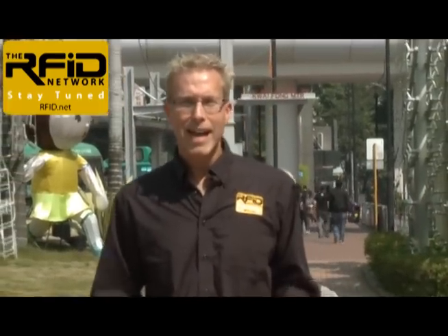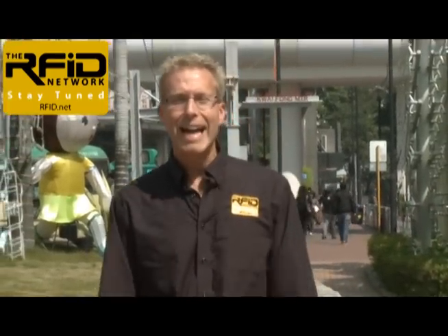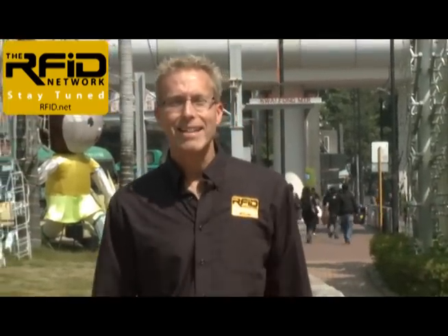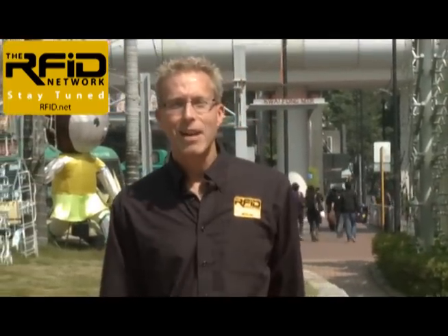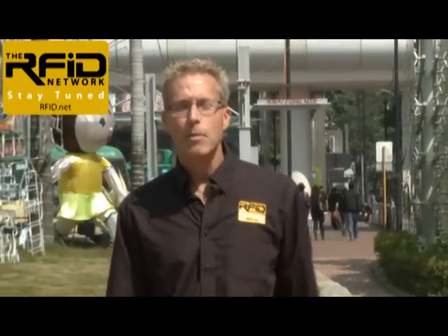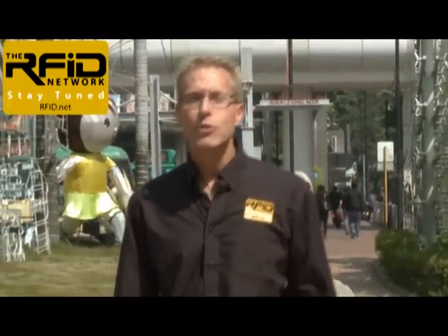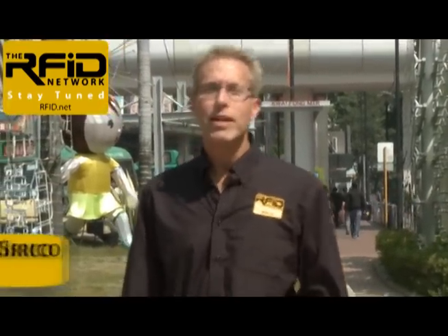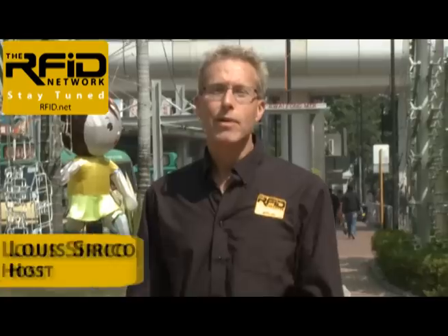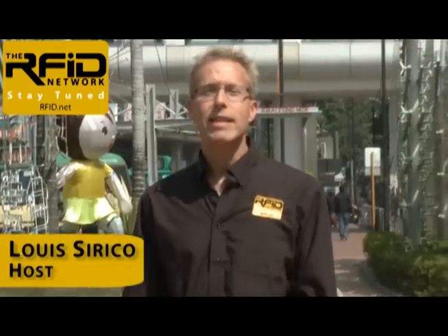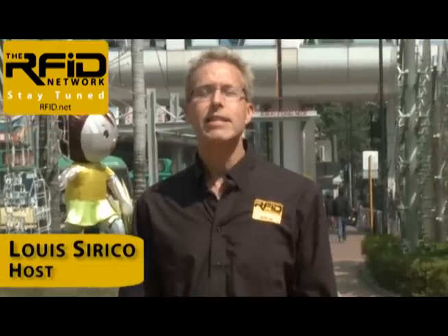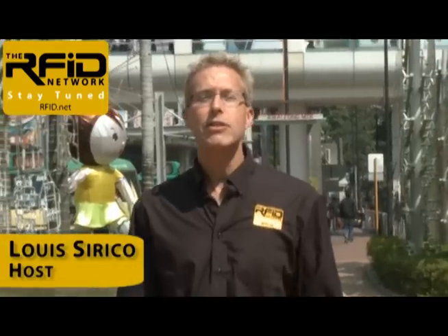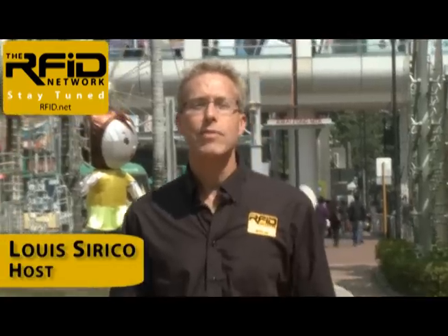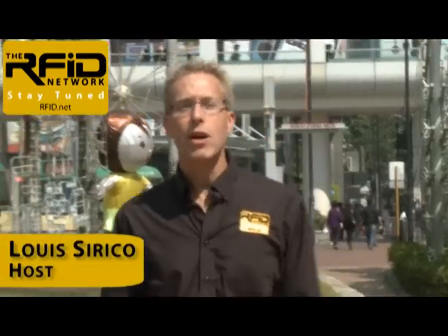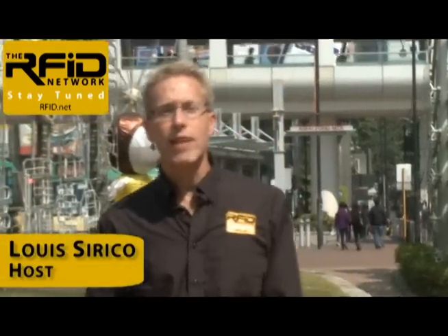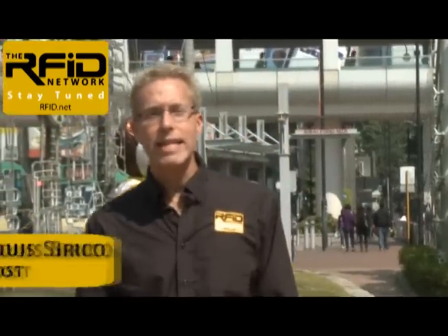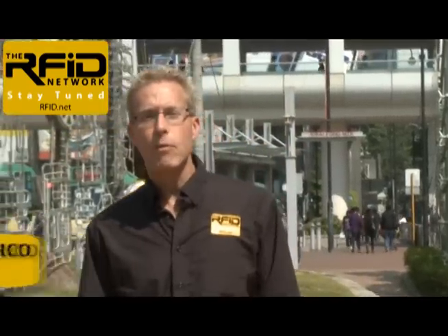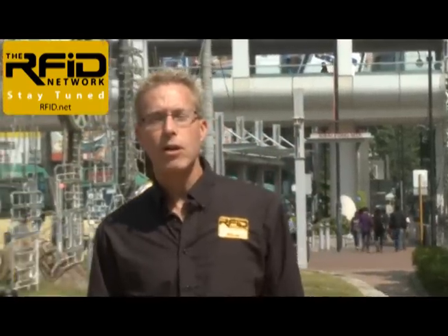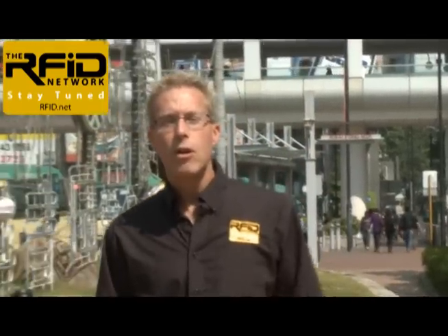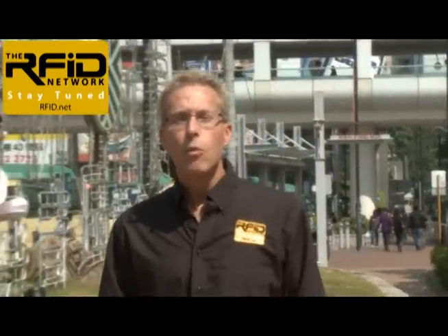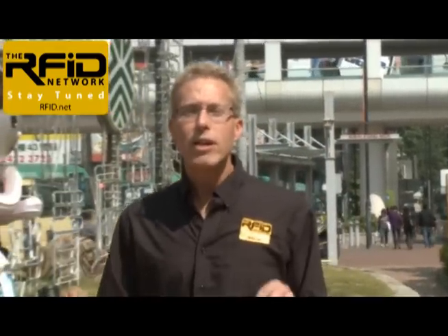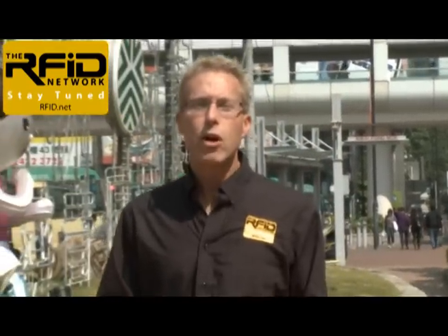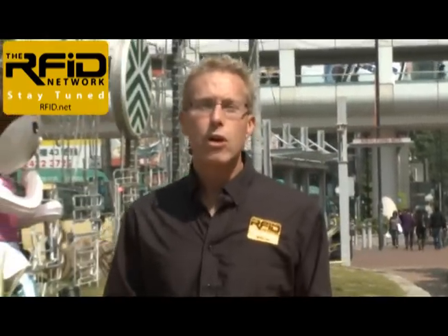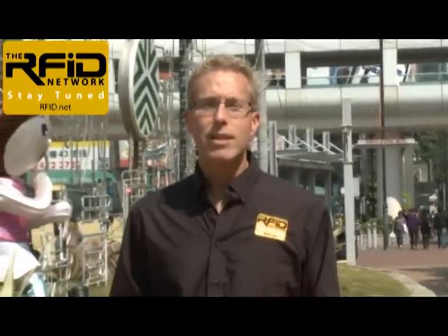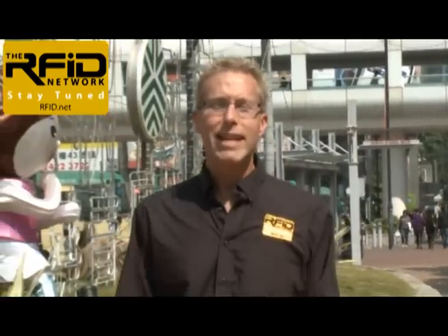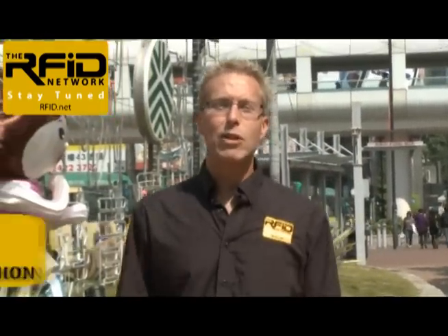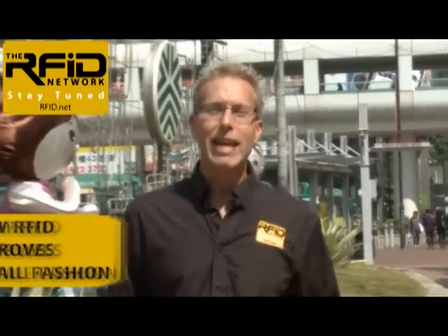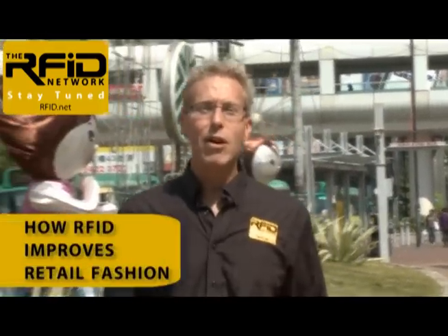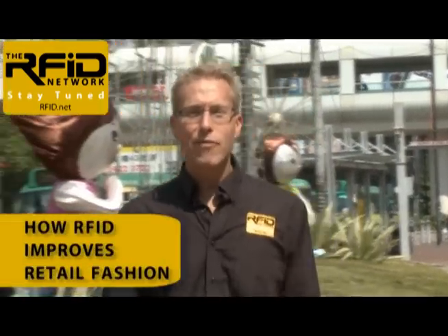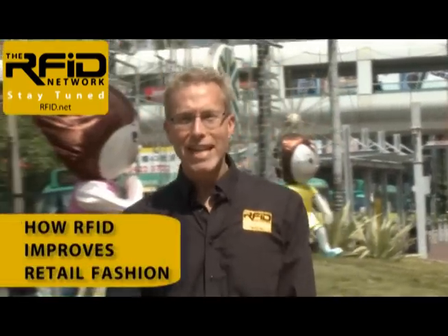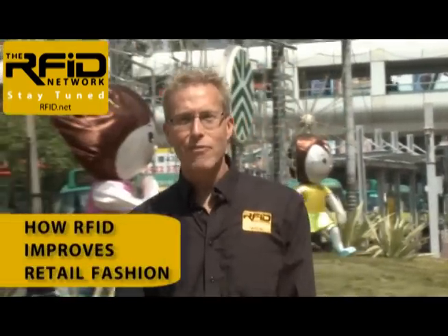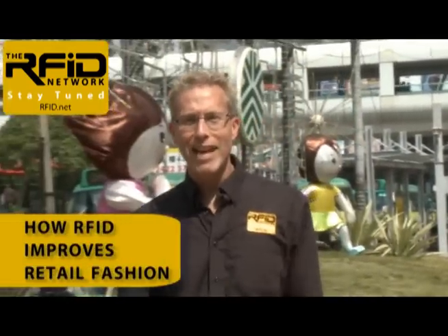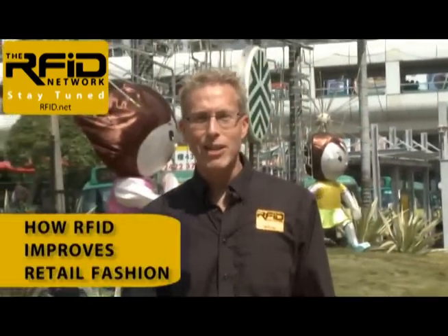Hi, I'm Lou Cerrico and in this edition of the RFID Network, we're in Hong Kong to take a look at RFID in fashion.